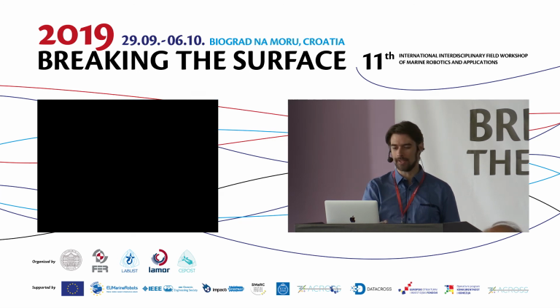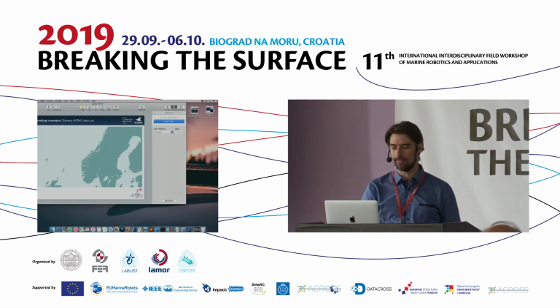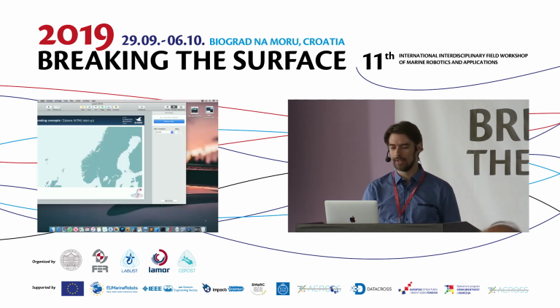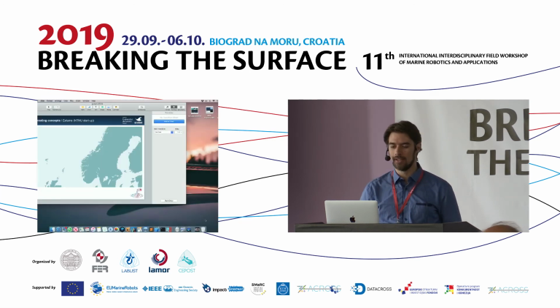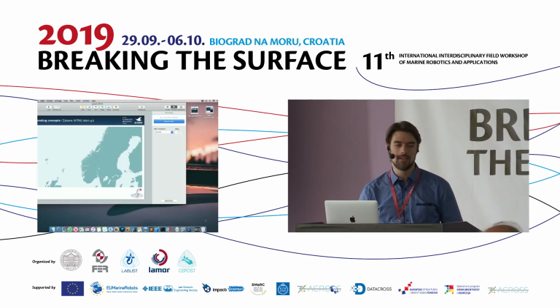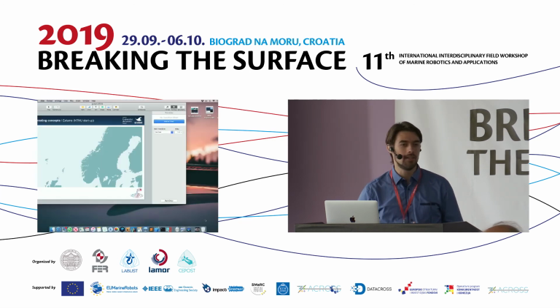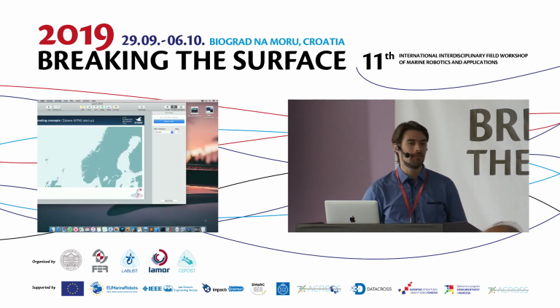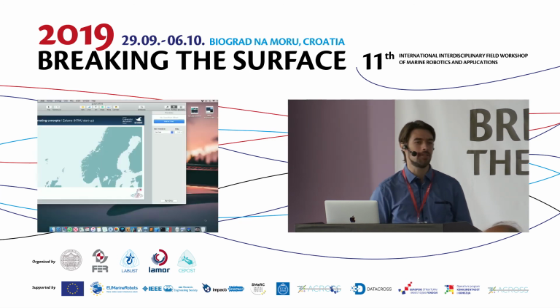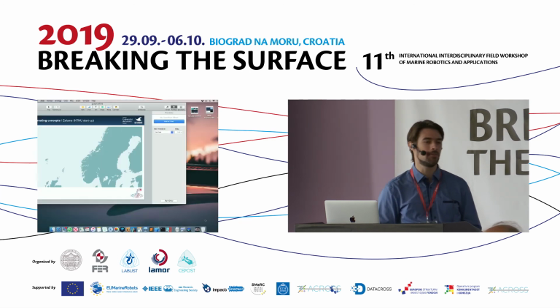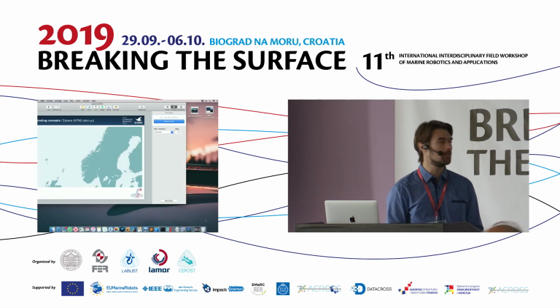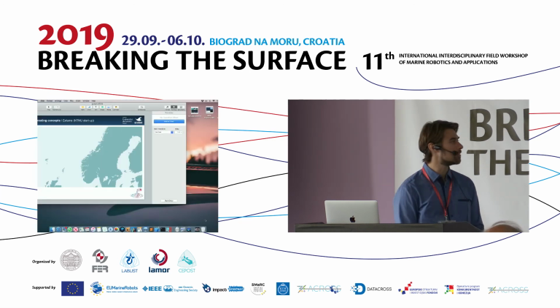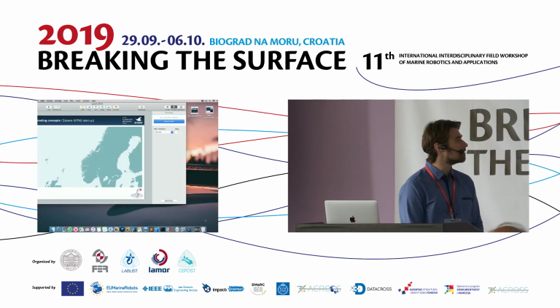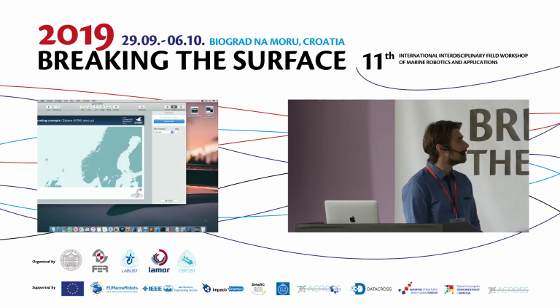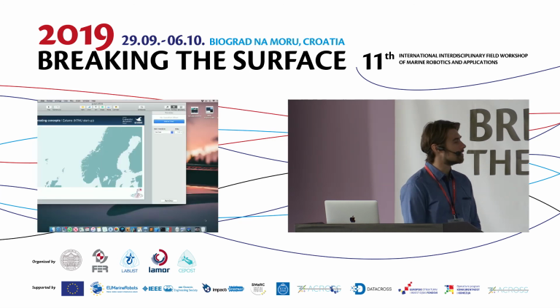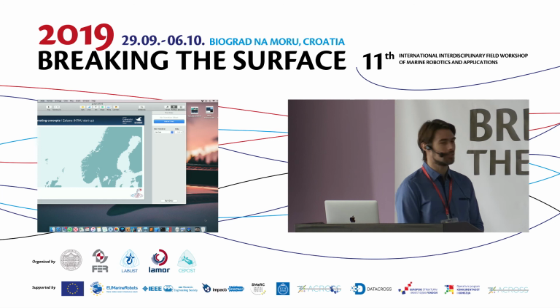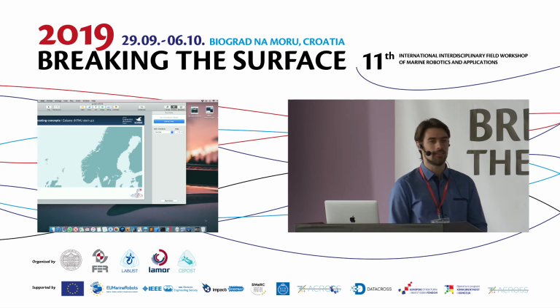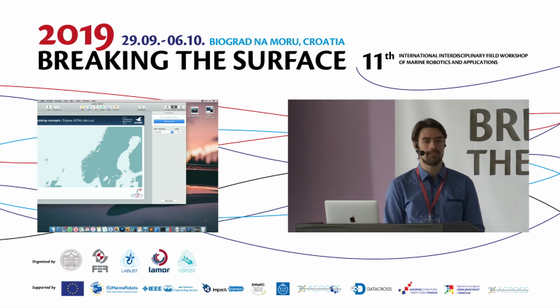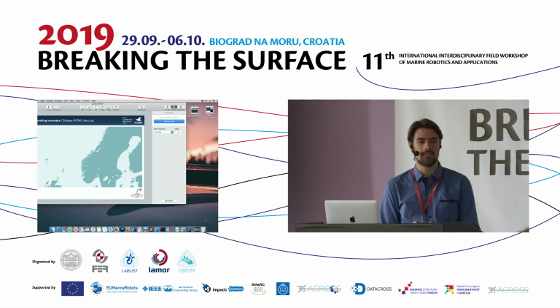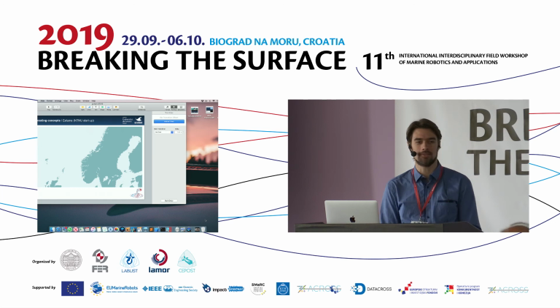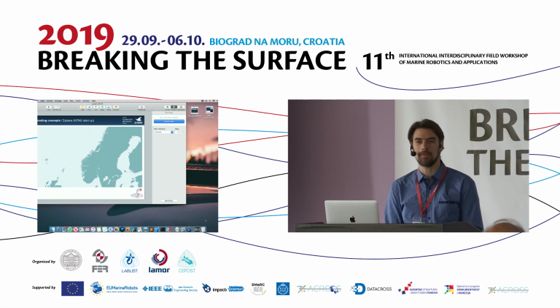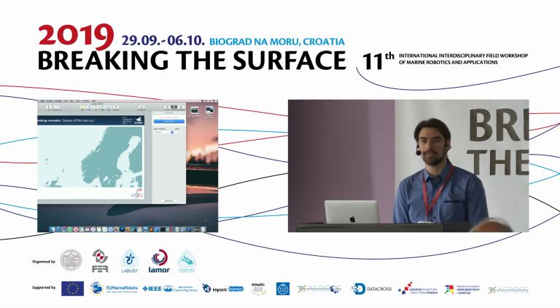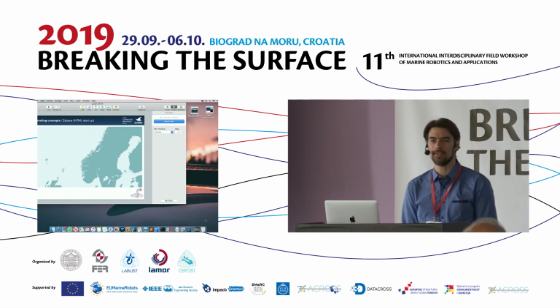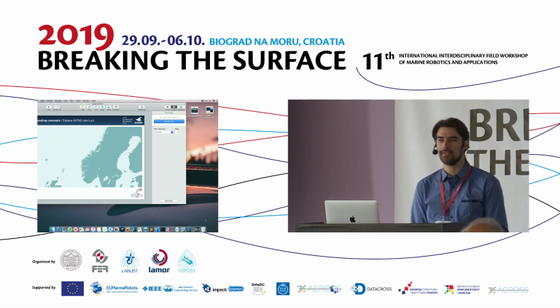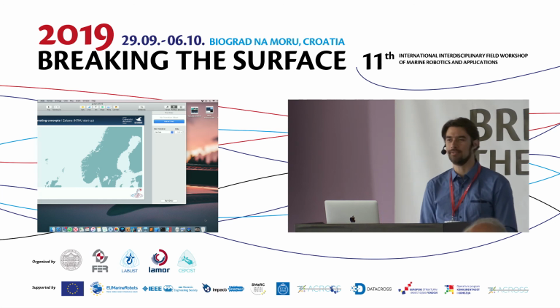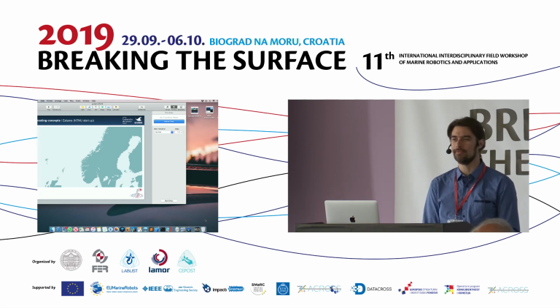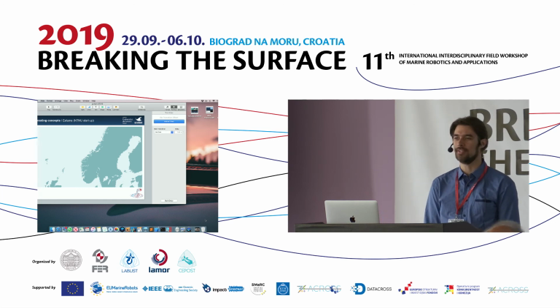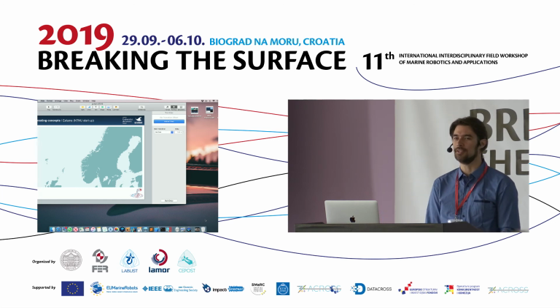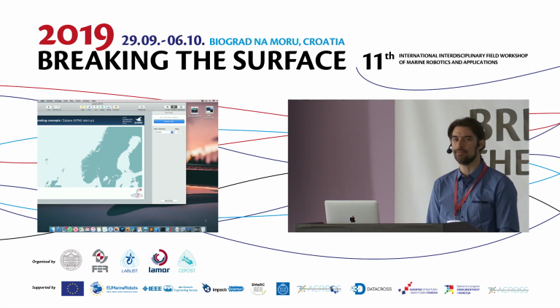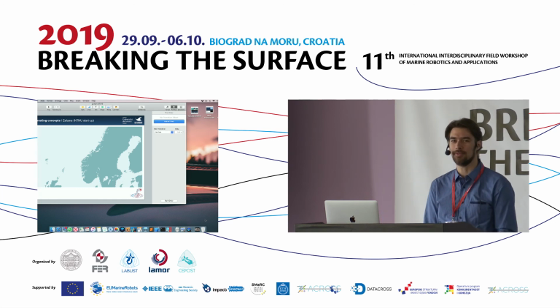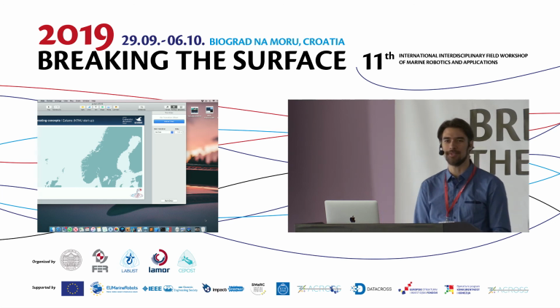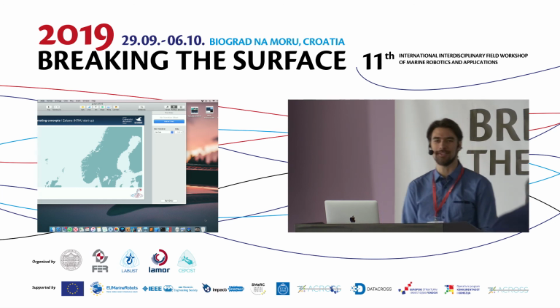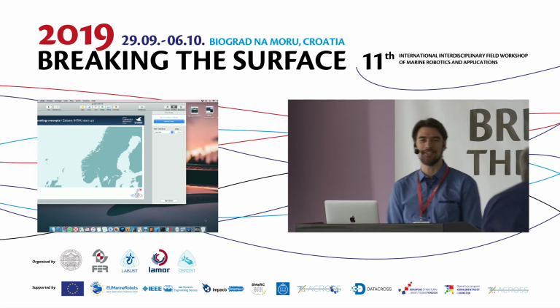Thank you very much. This is the end of my presentation. I hope it was interesting.